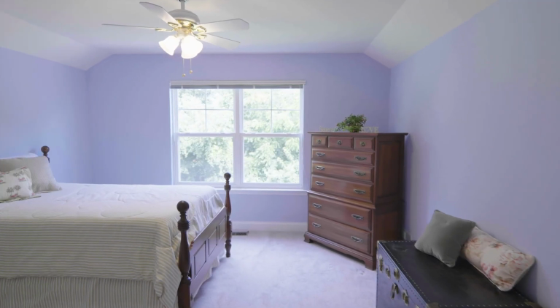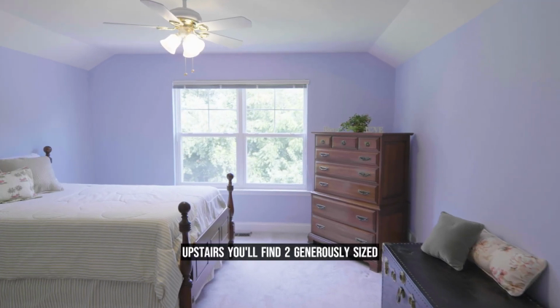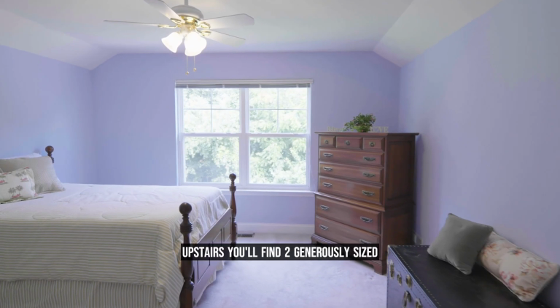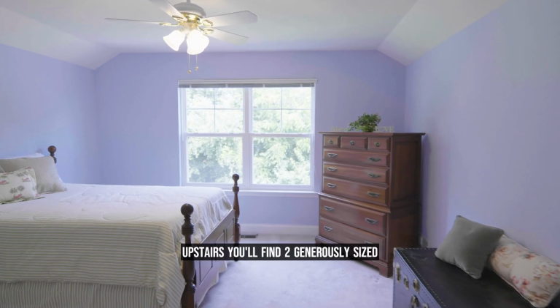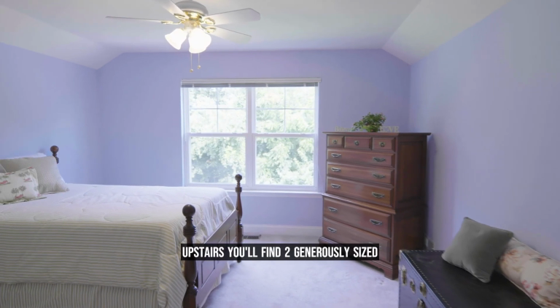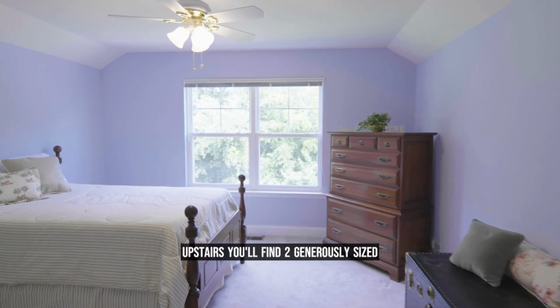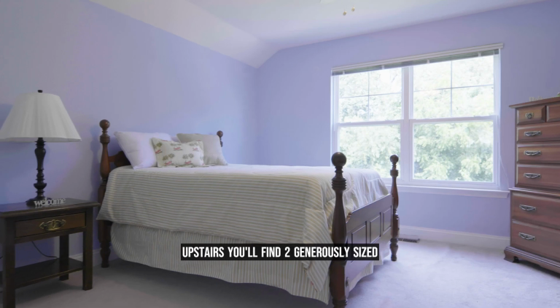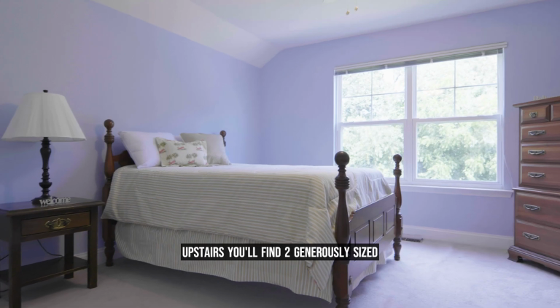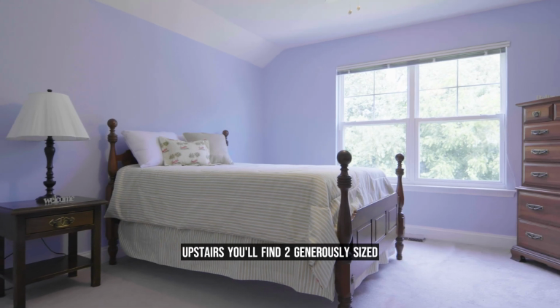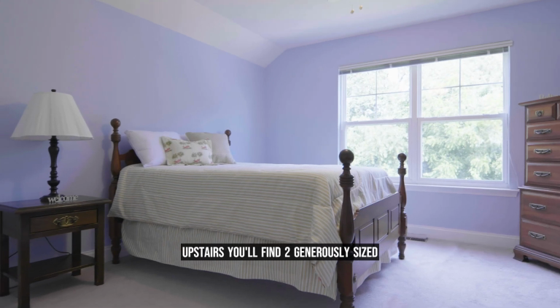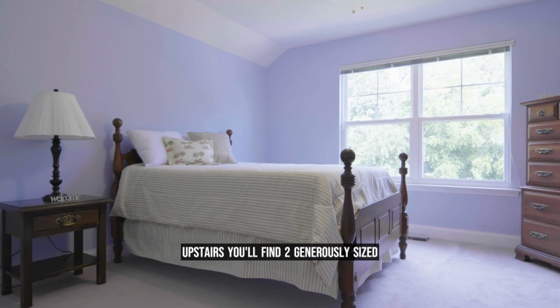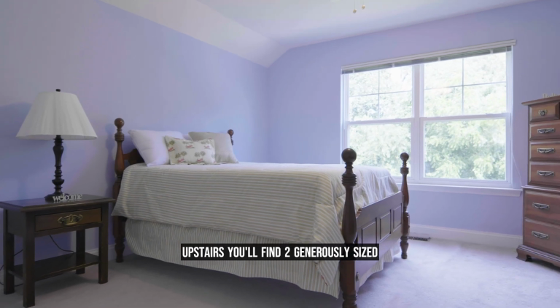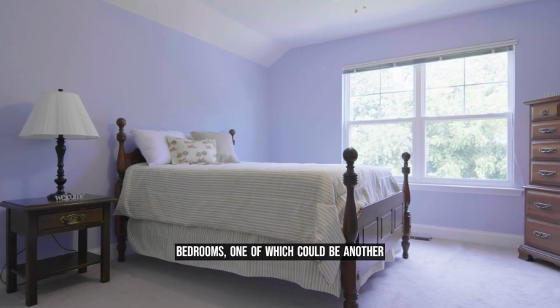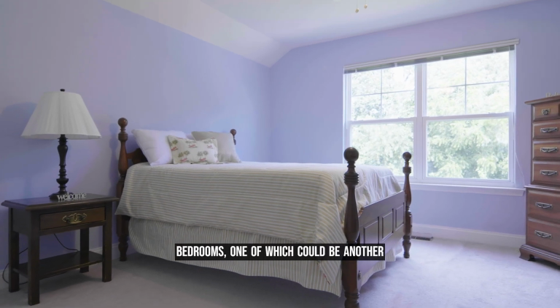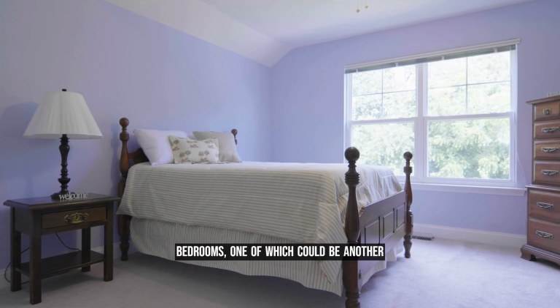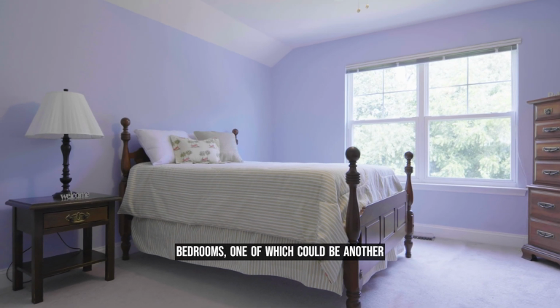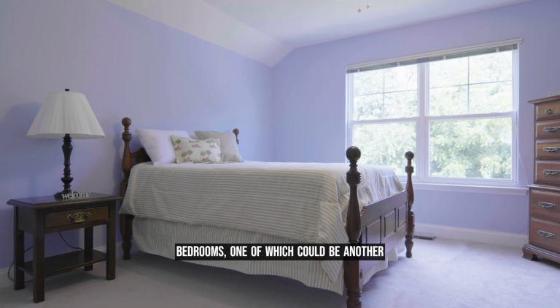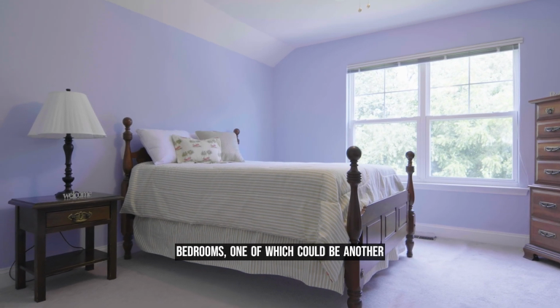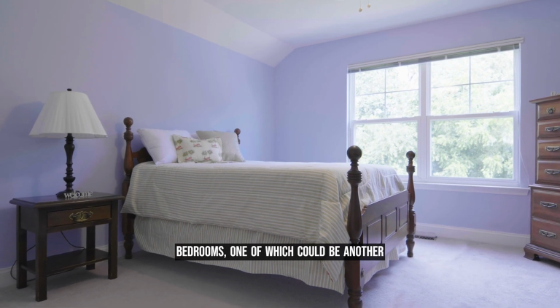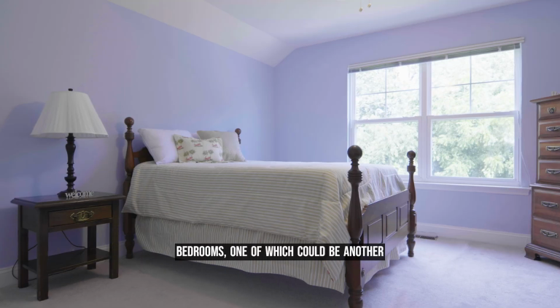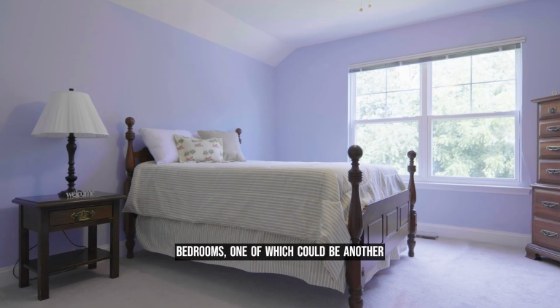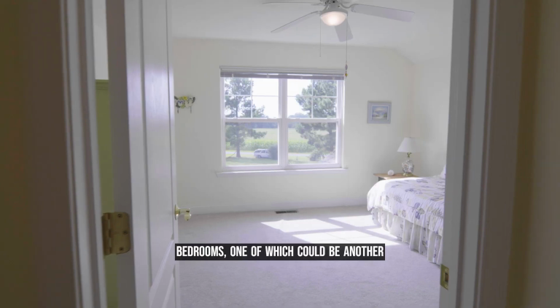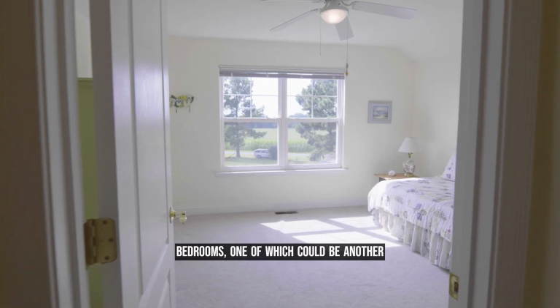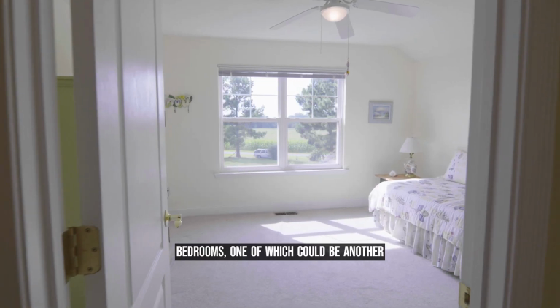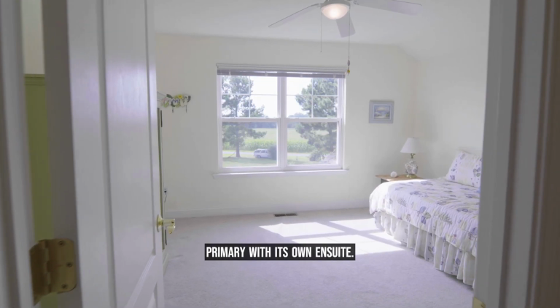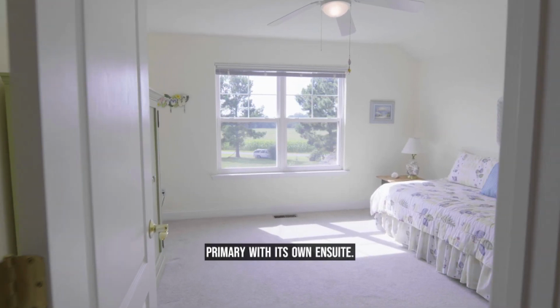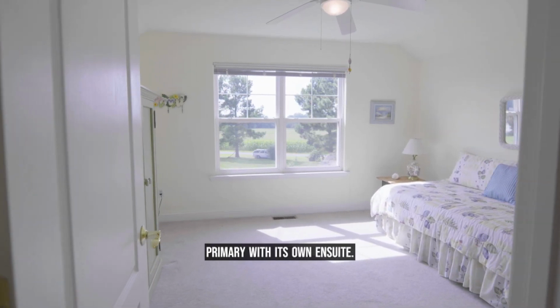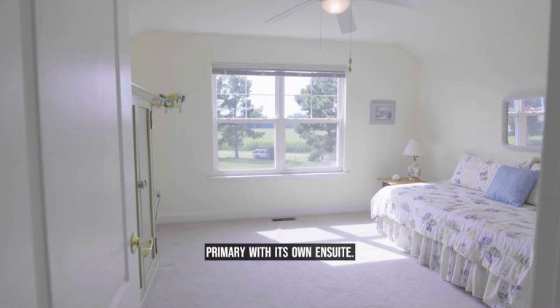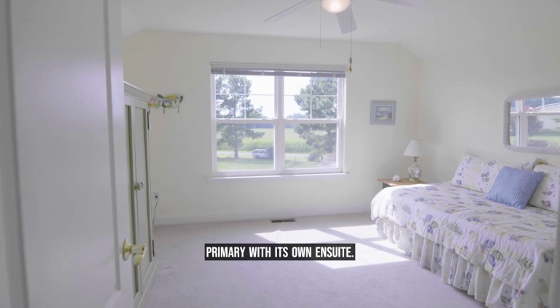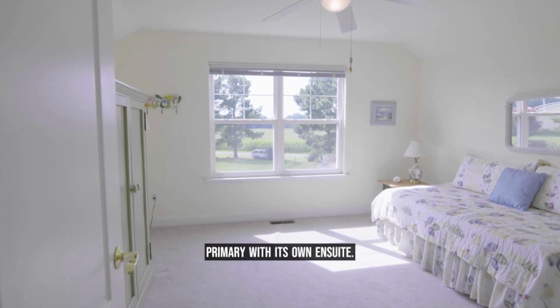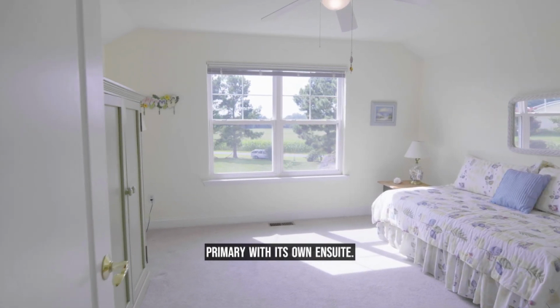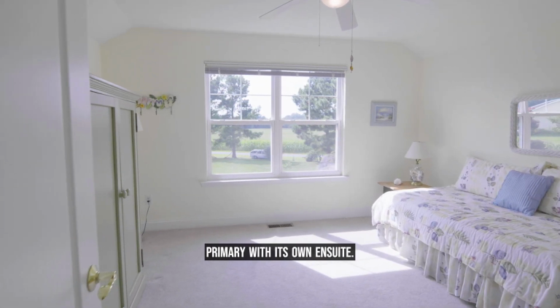Upstairs you'll find two generously sized bedrooms, one of which could be another primary with its own en-suite.